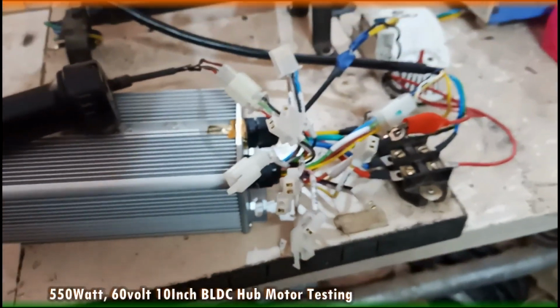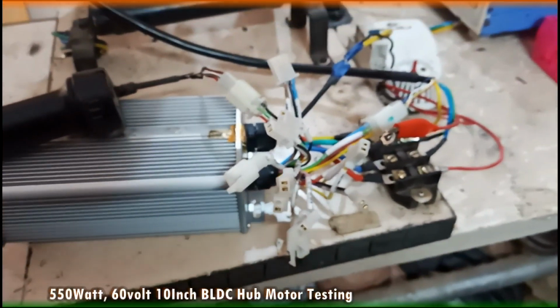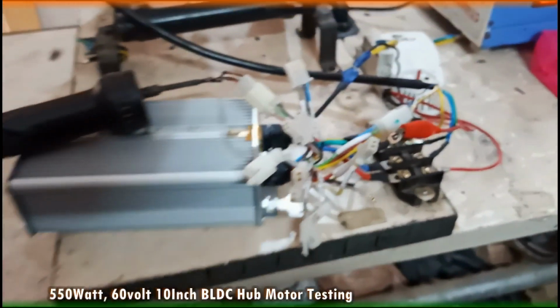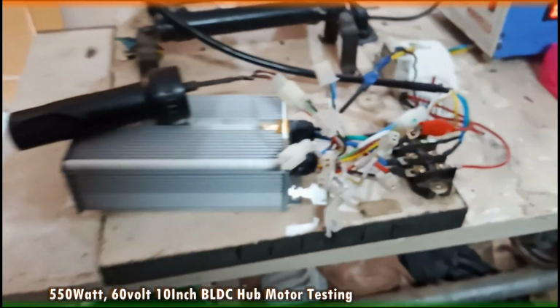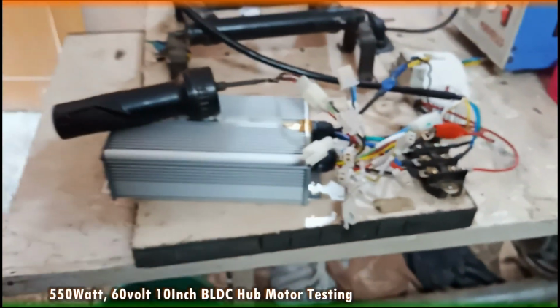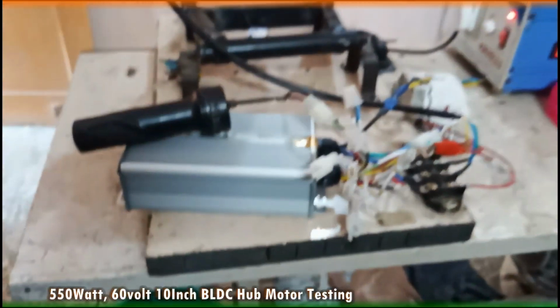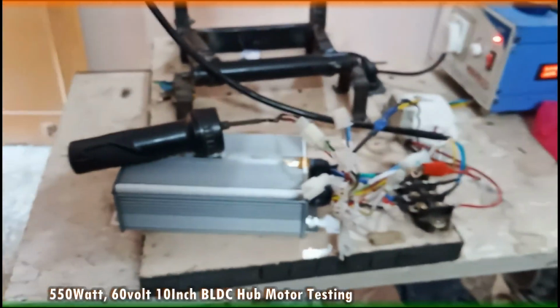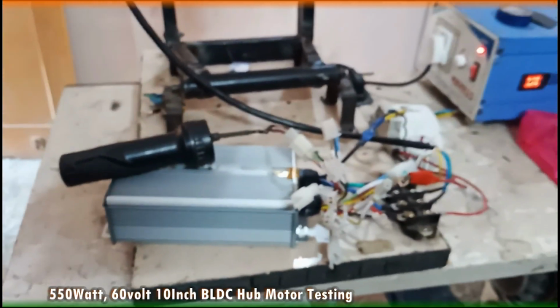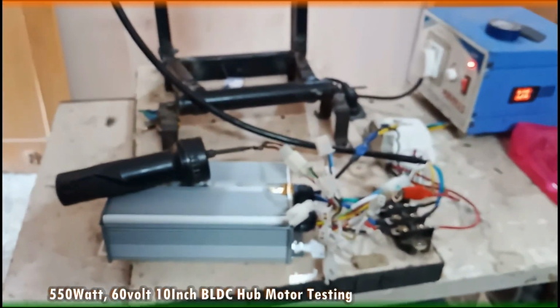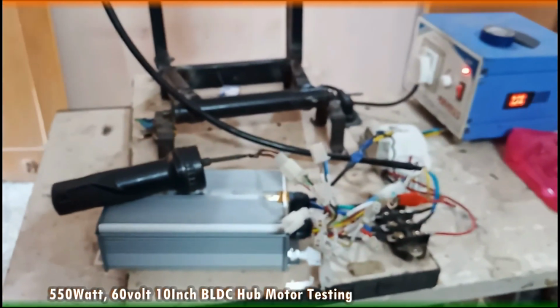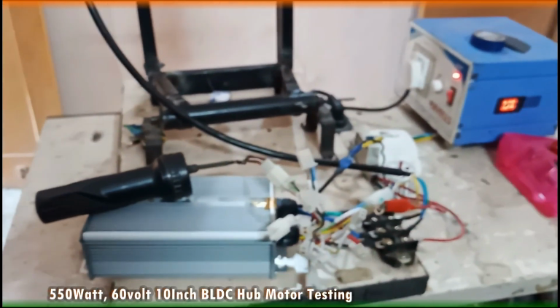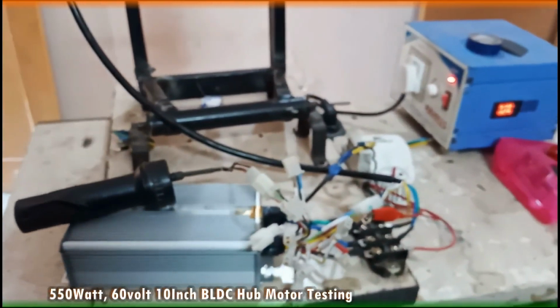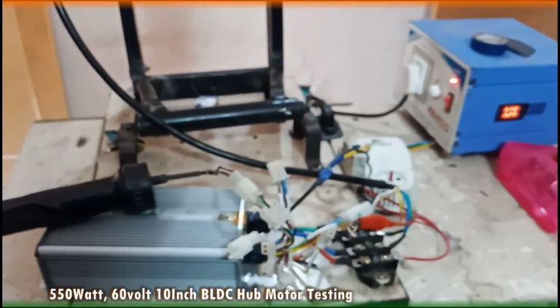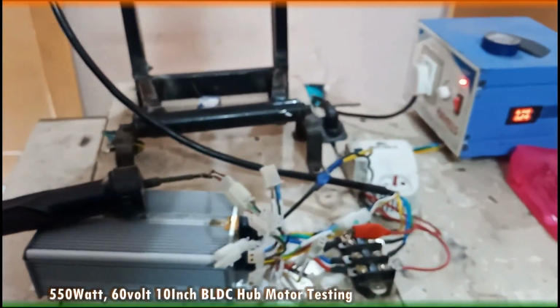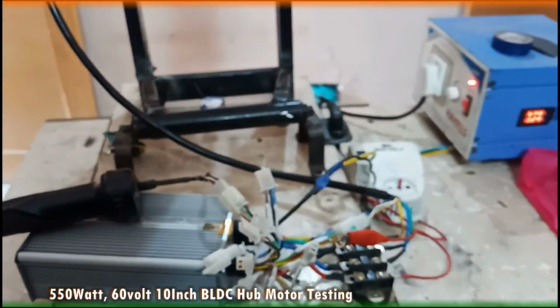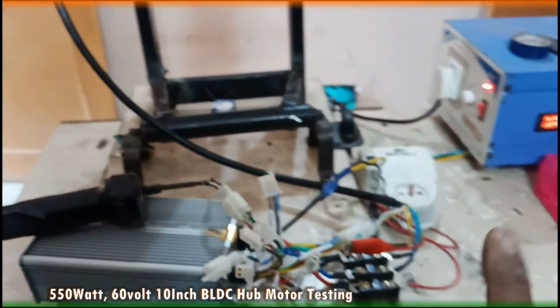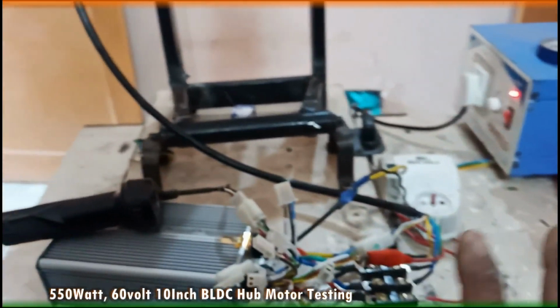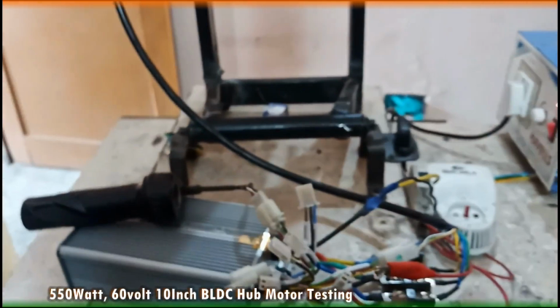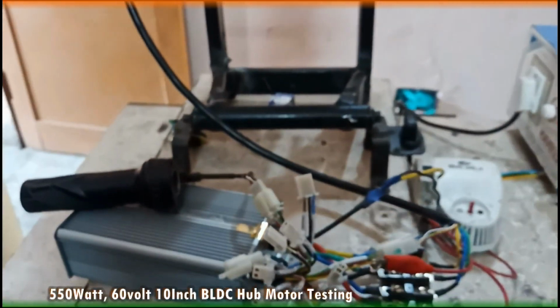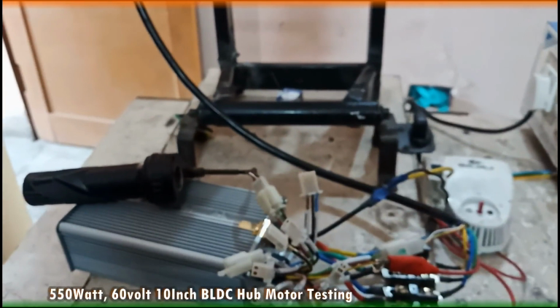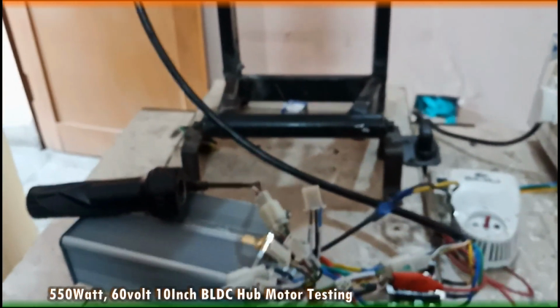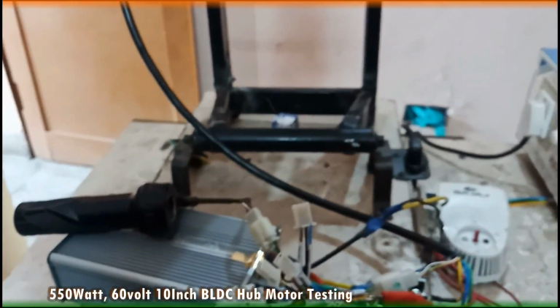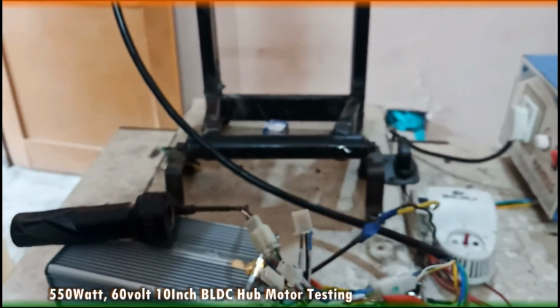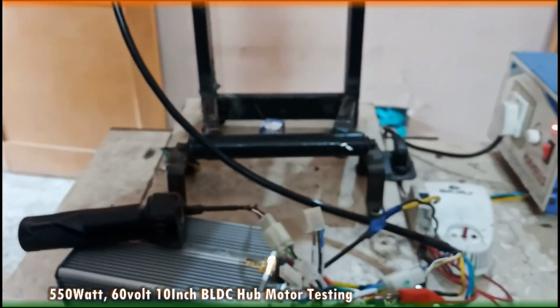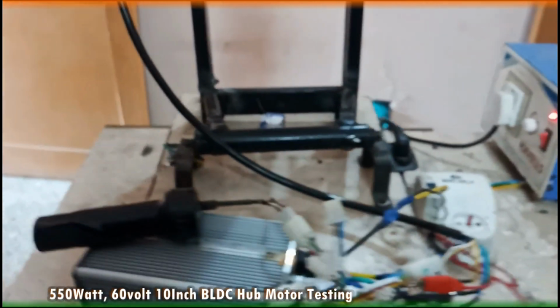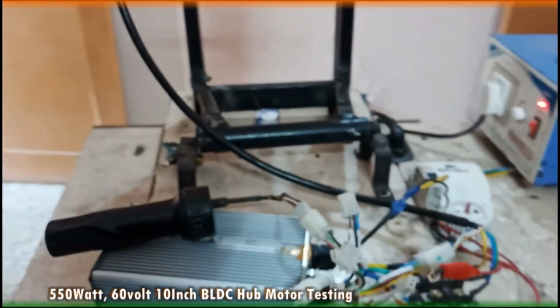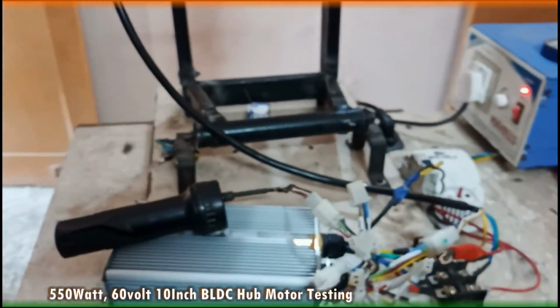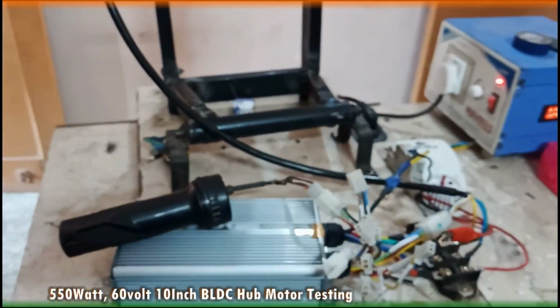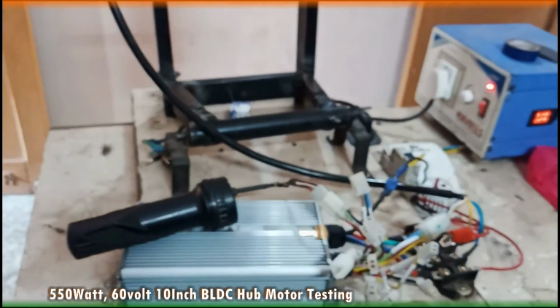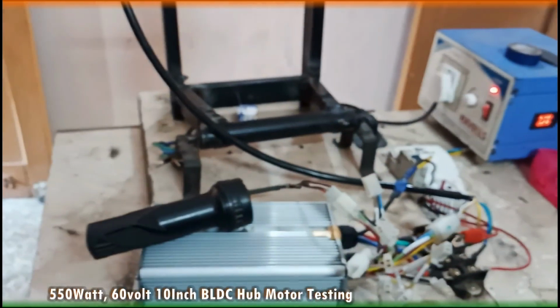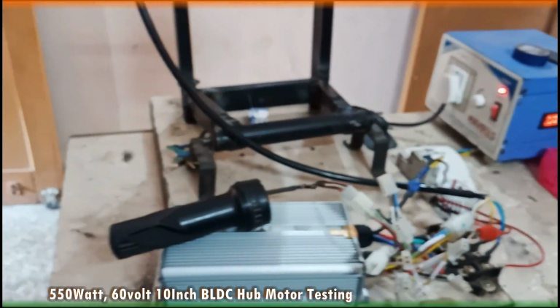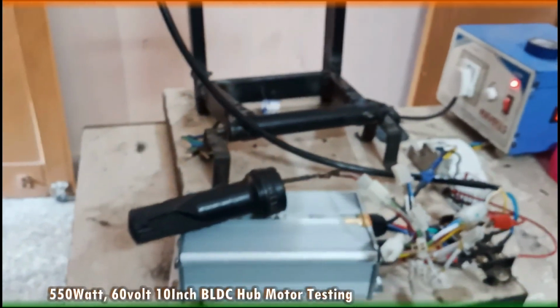There will be no problem while connecting the controller with the accessories or switches.